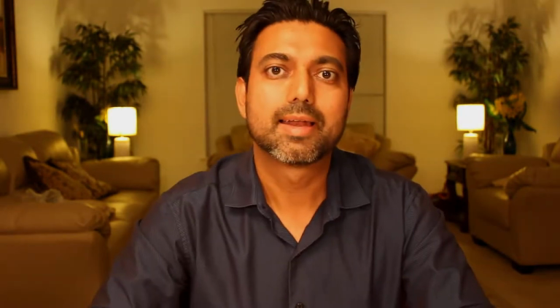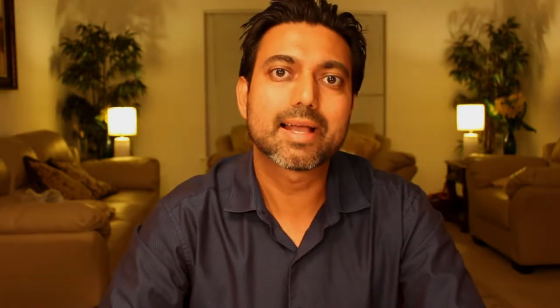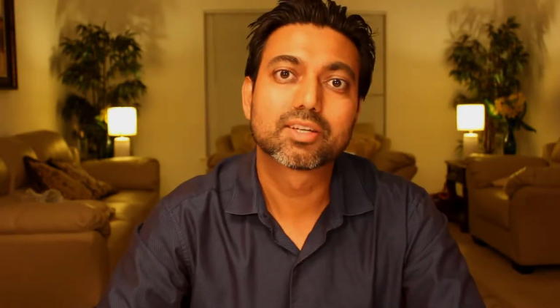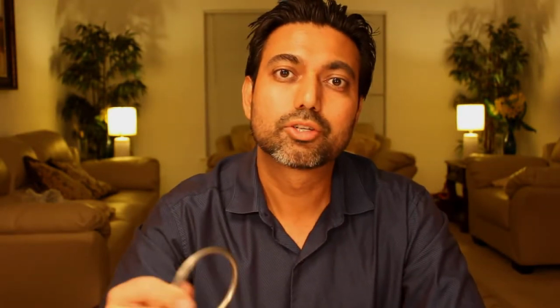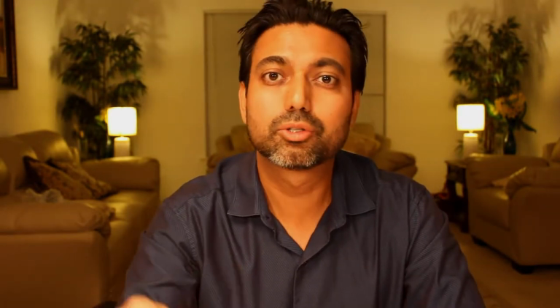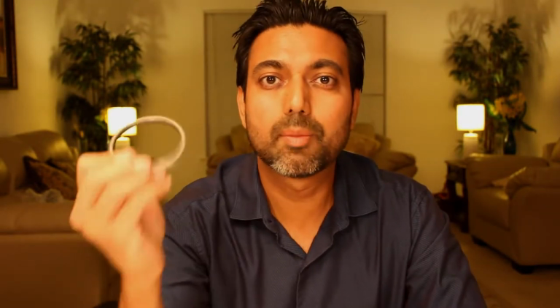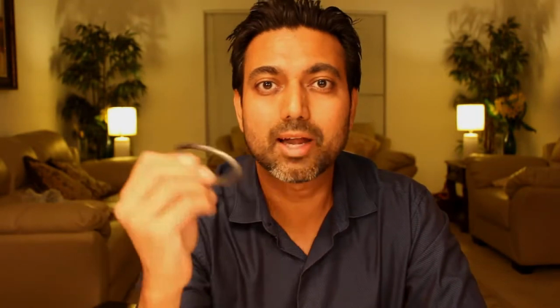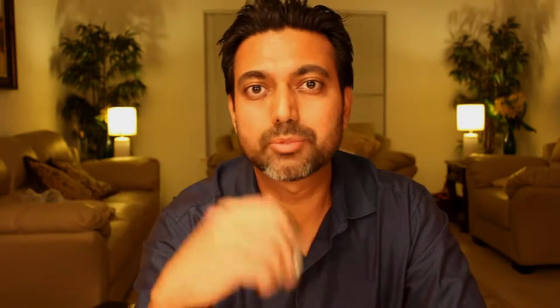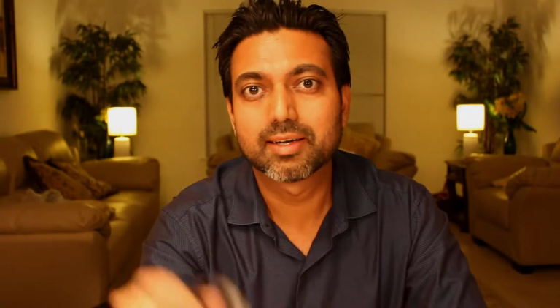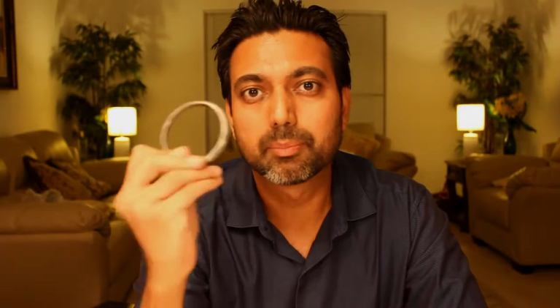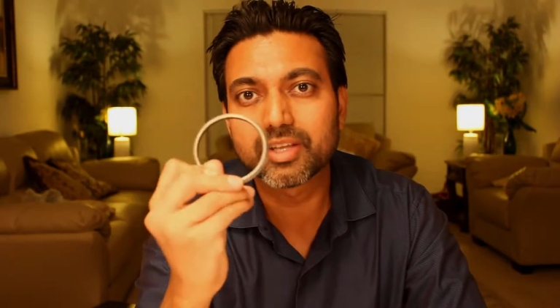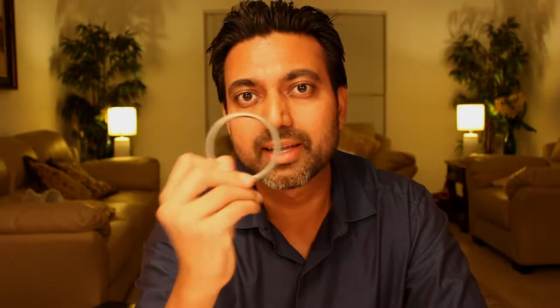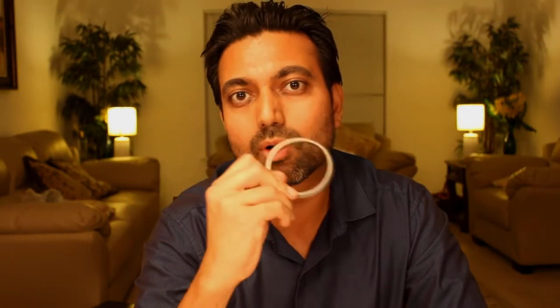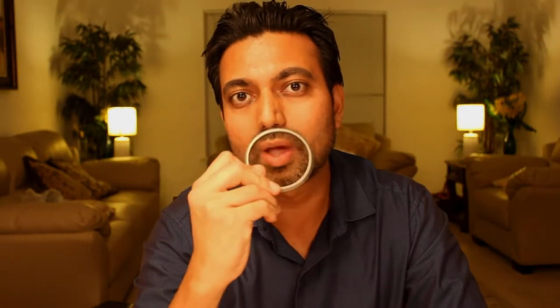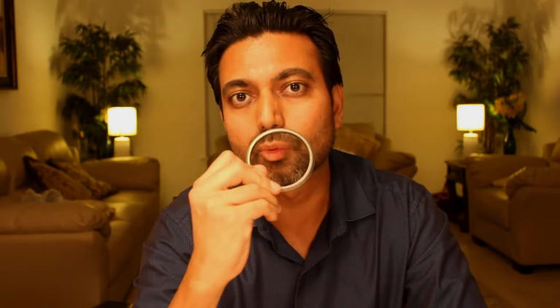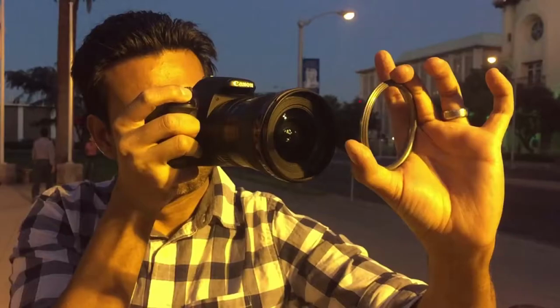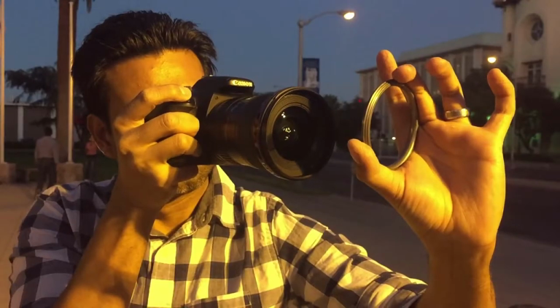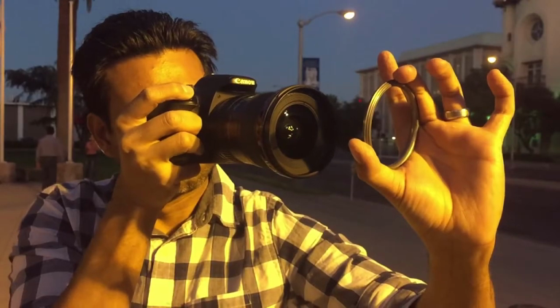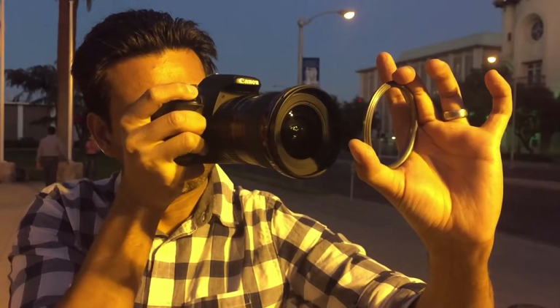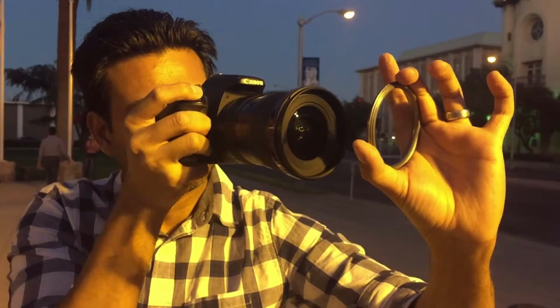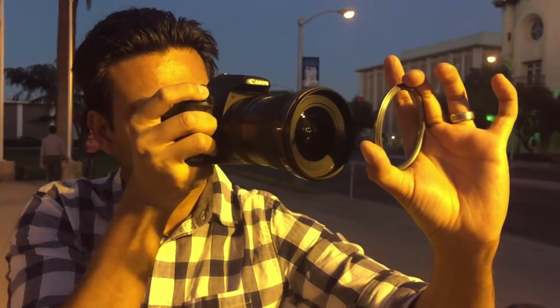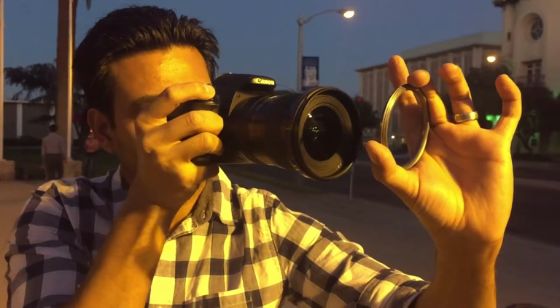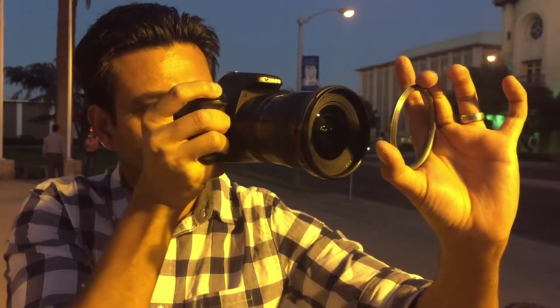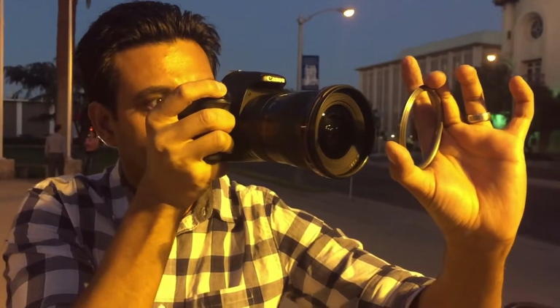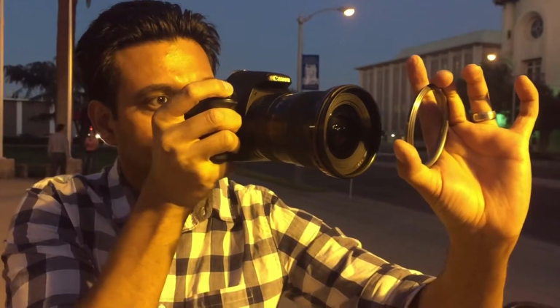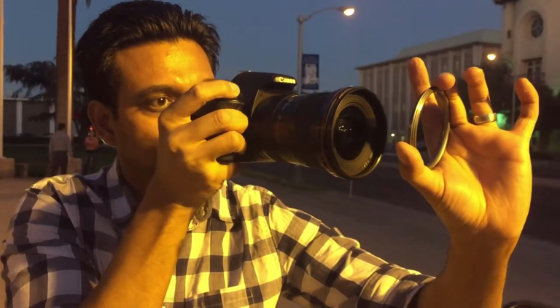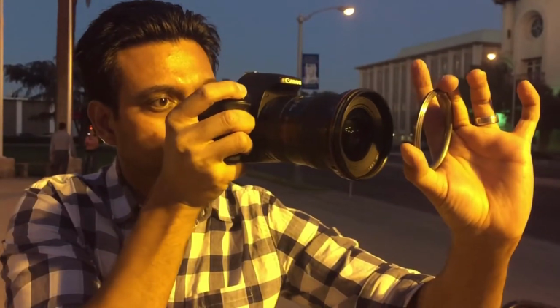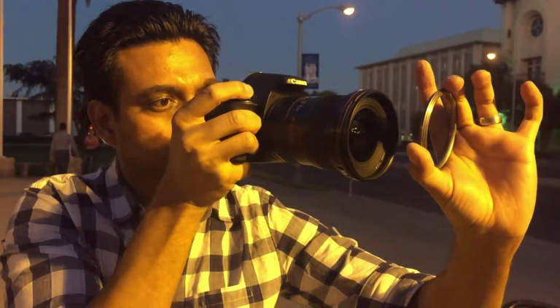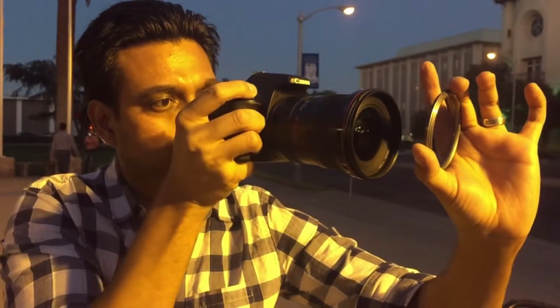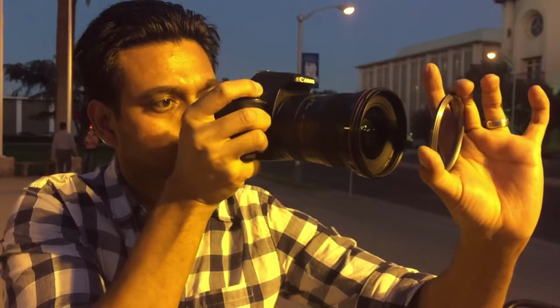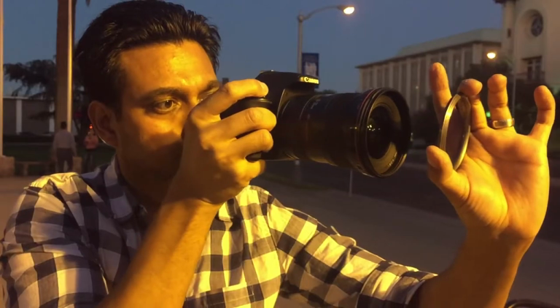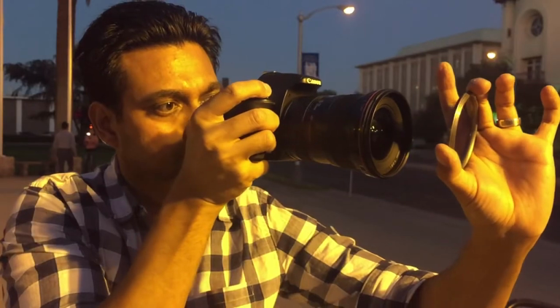Next, shoot through a metal object like a bracelet or a wedding ring. It gives you a beautiful effect like you're time traveling through a wormhole.